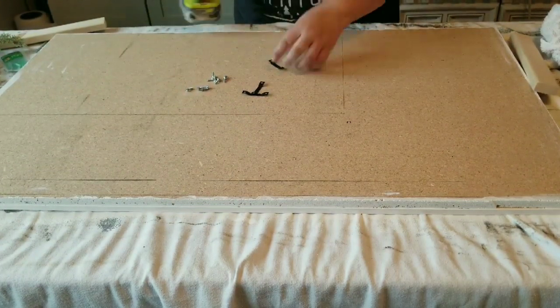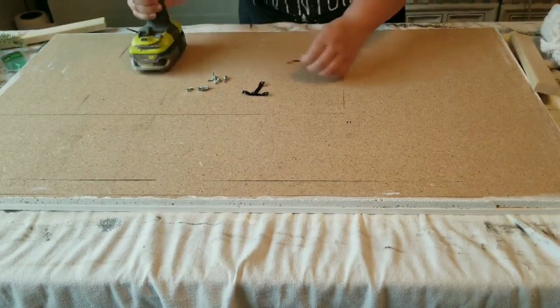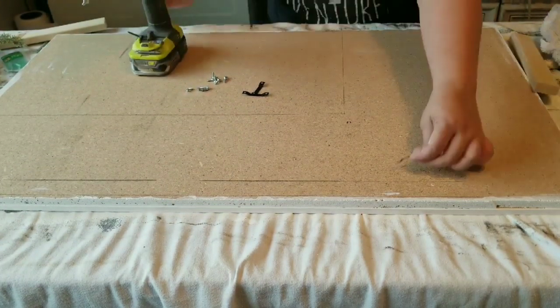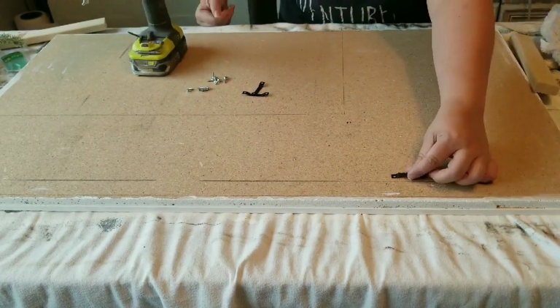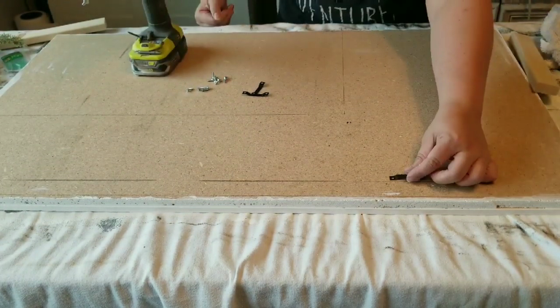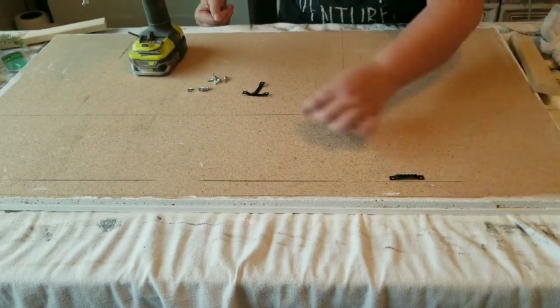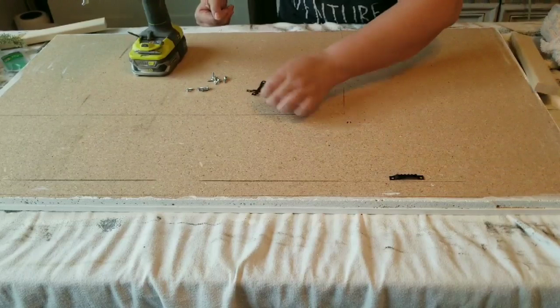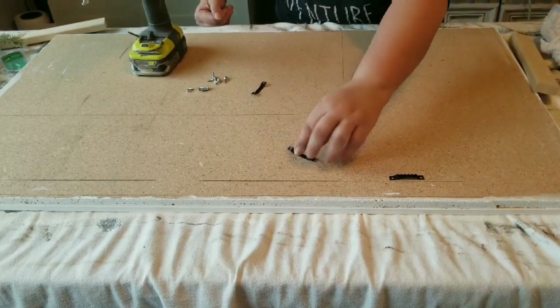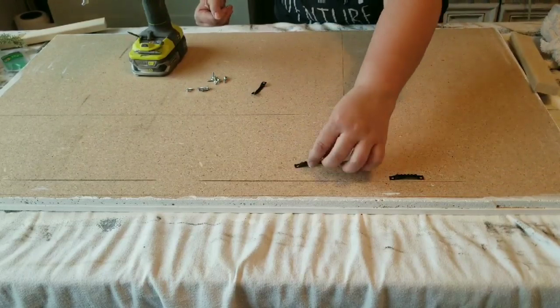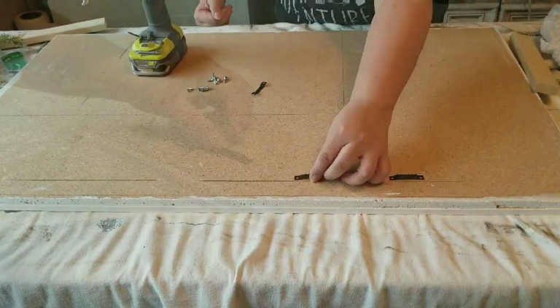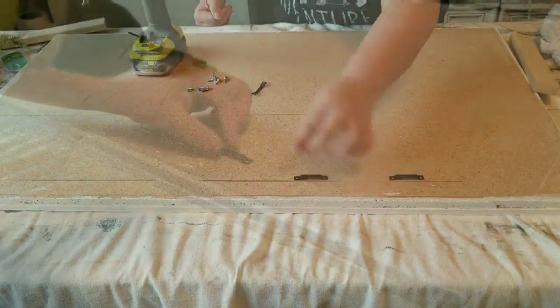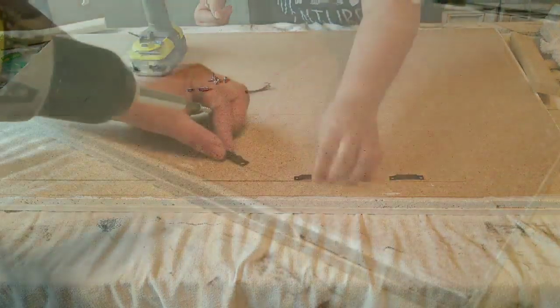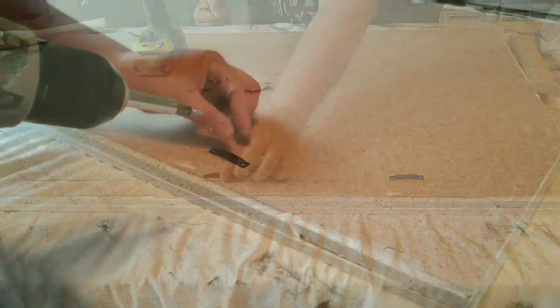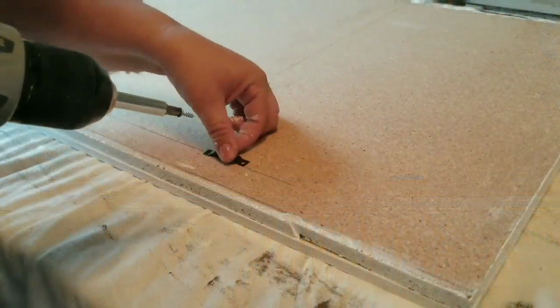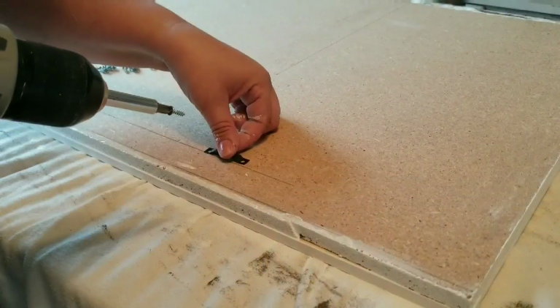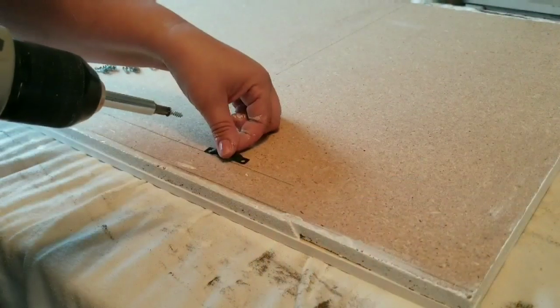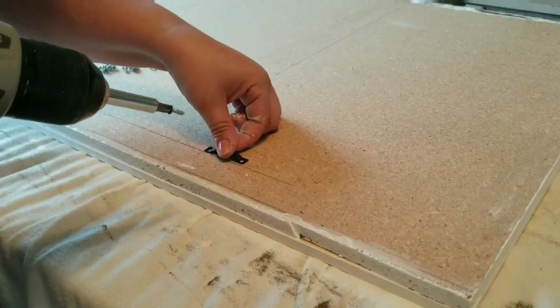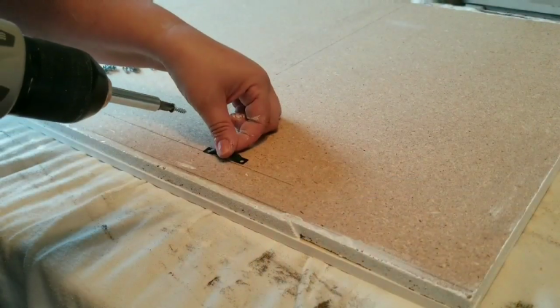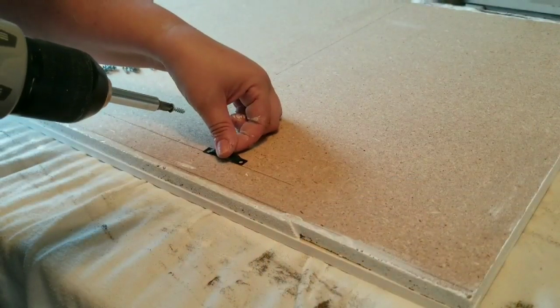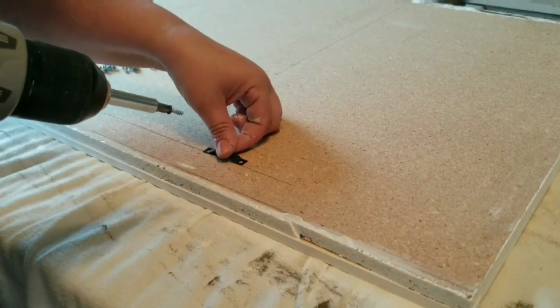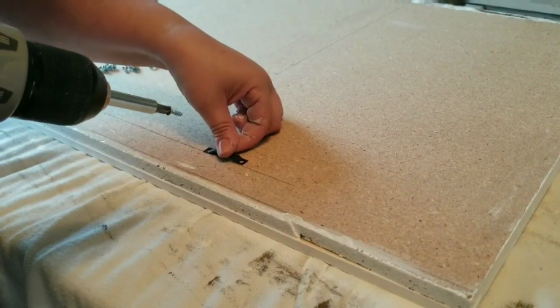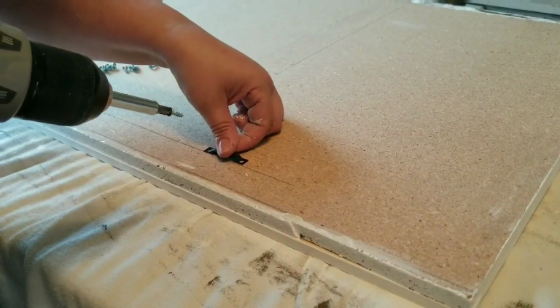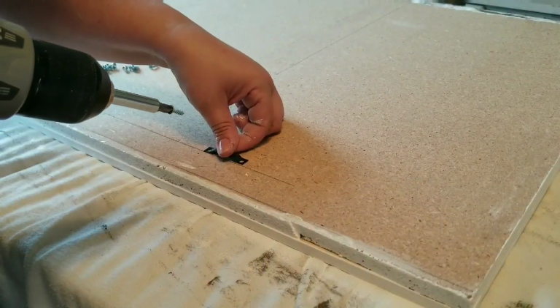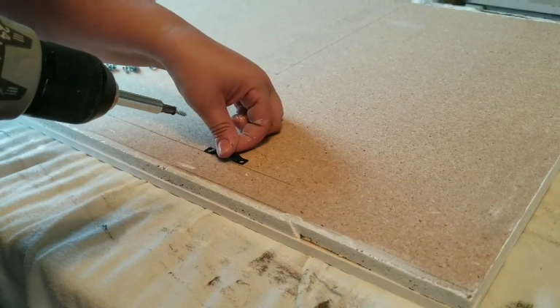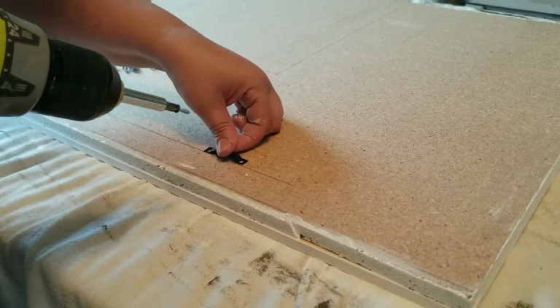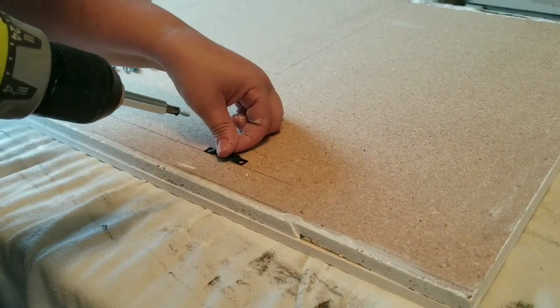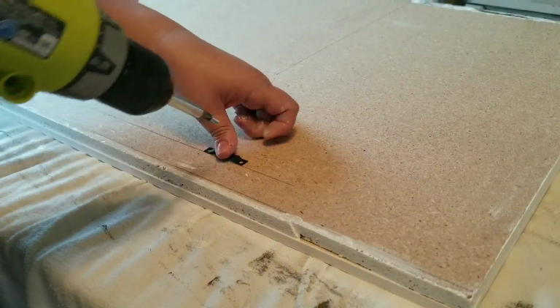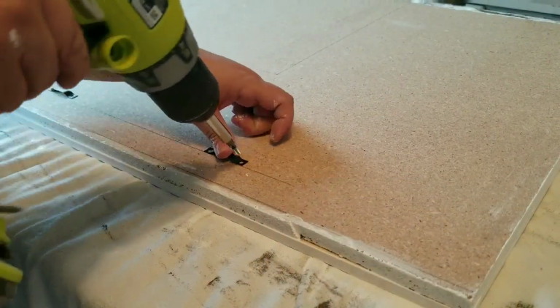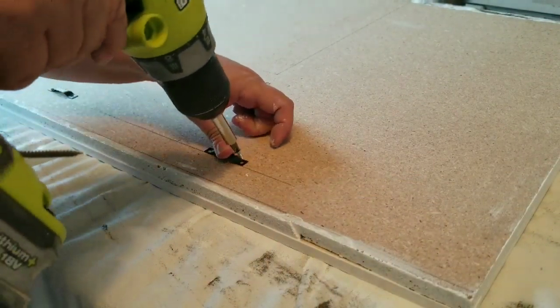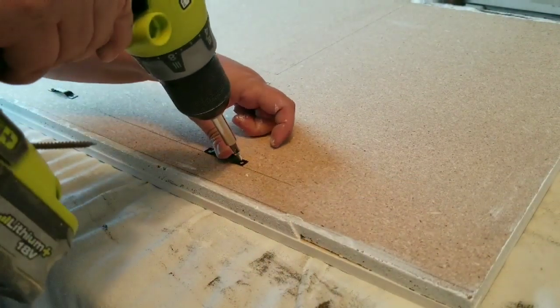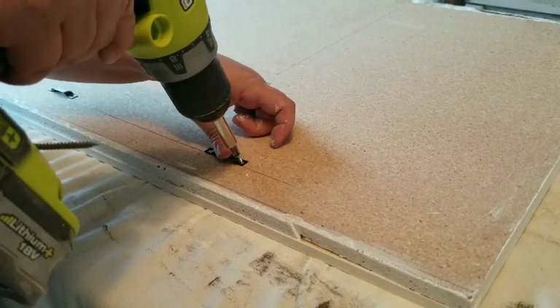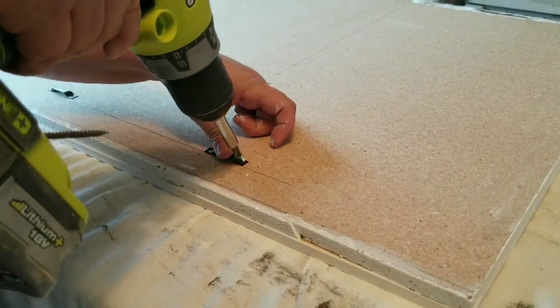I got these hooks on Amazon — you can find a whole box with a ton of them, very inexpensive.